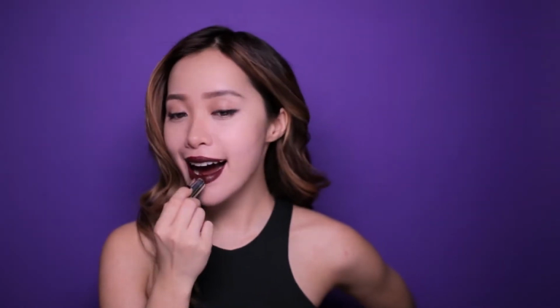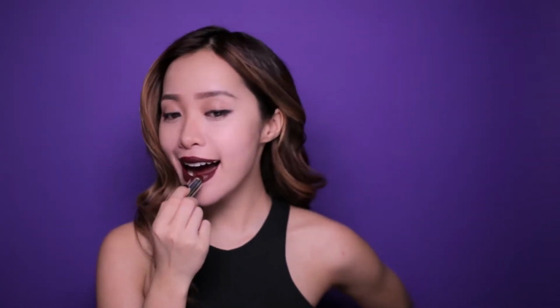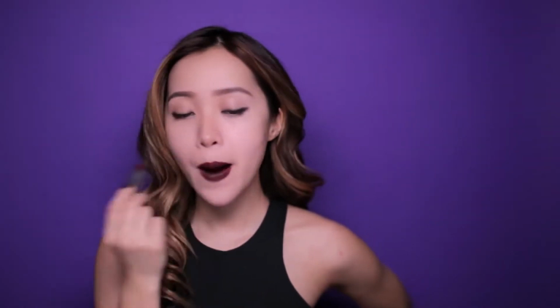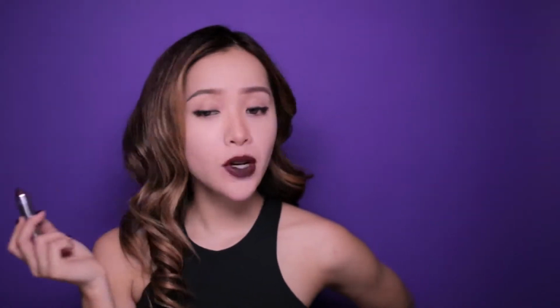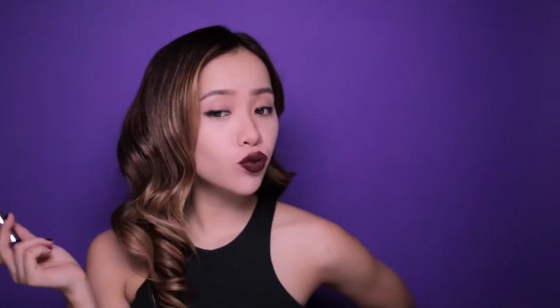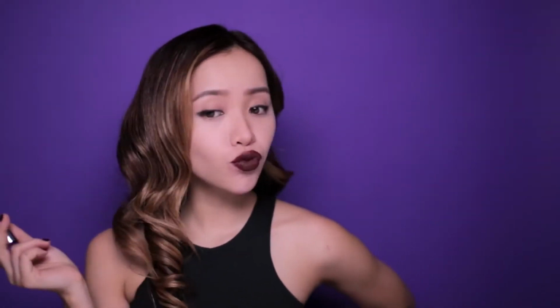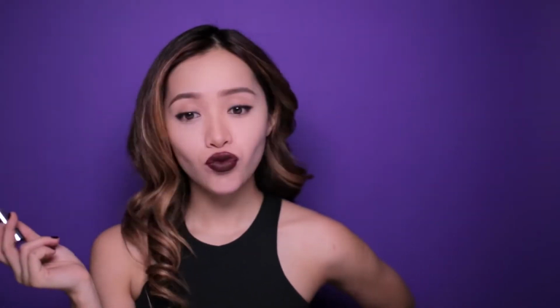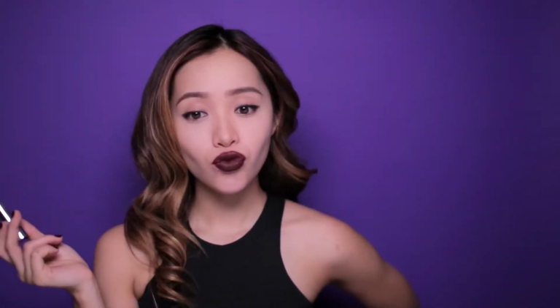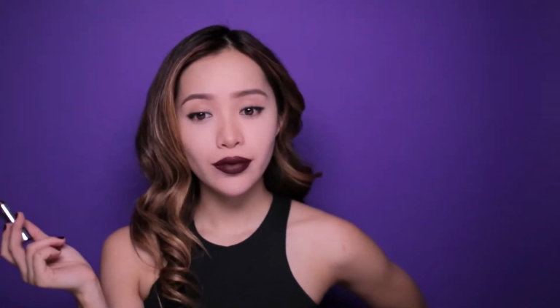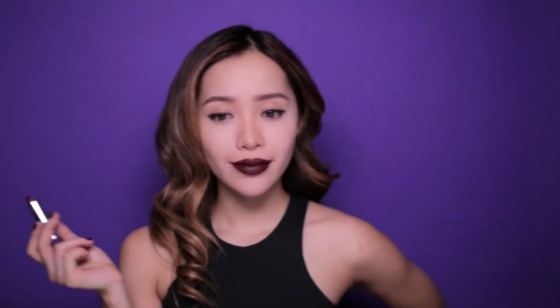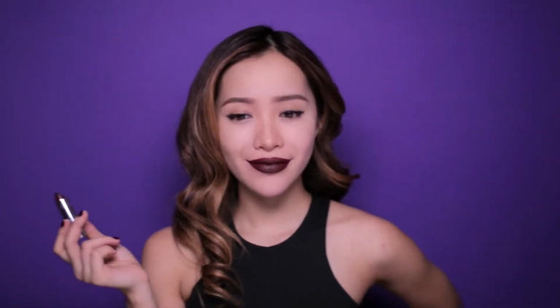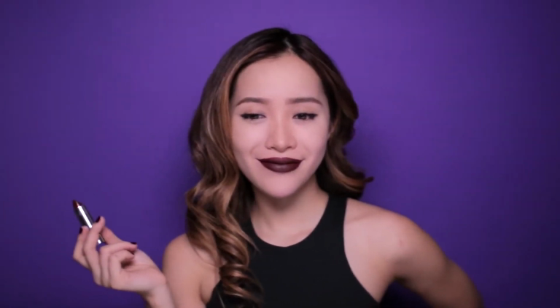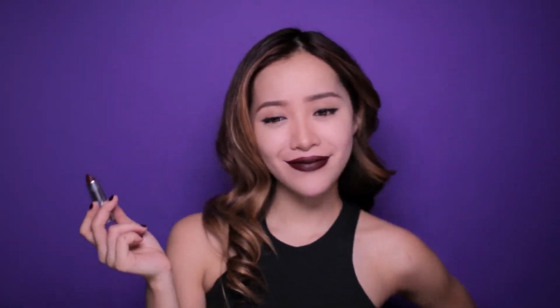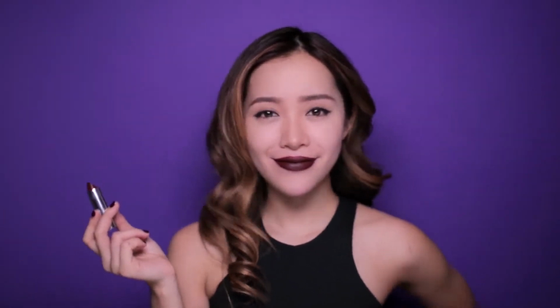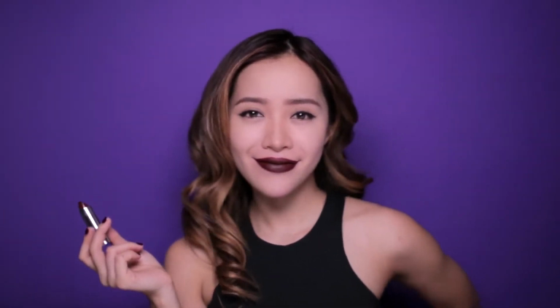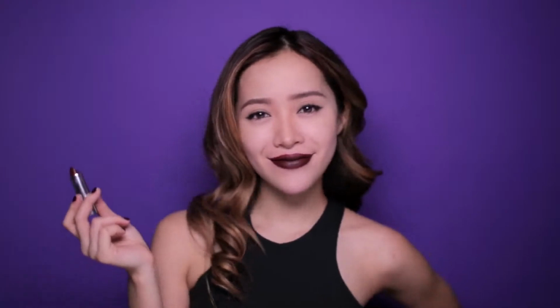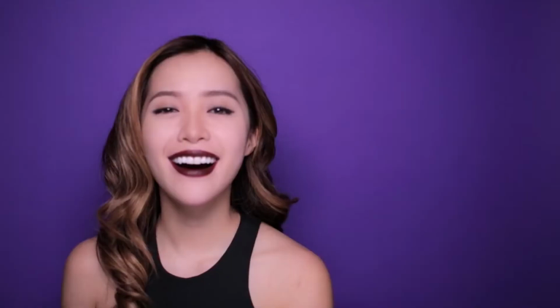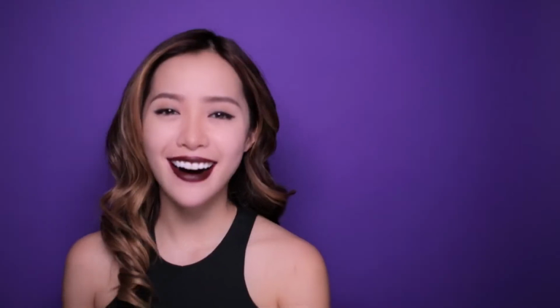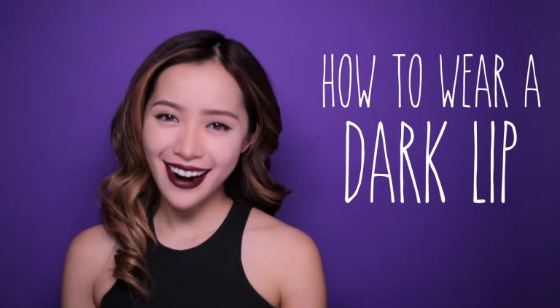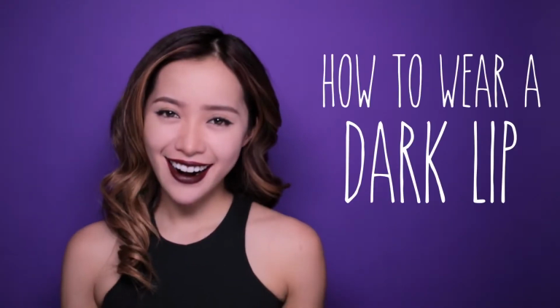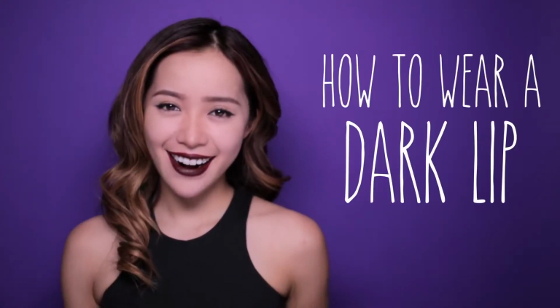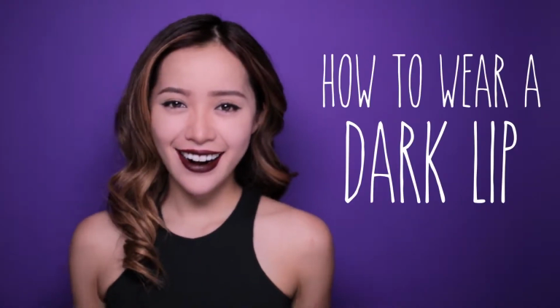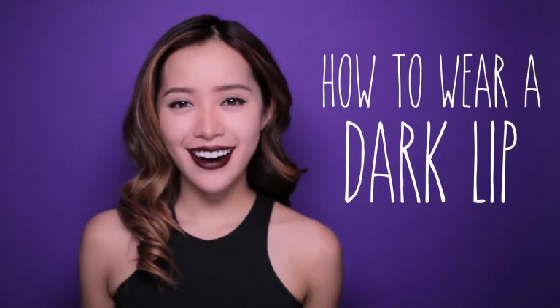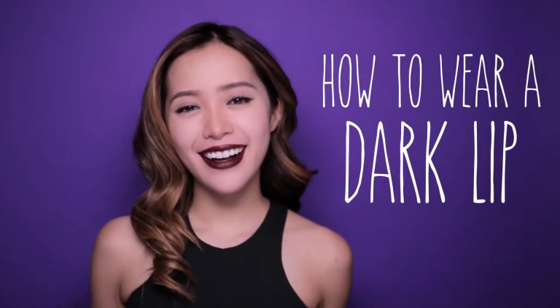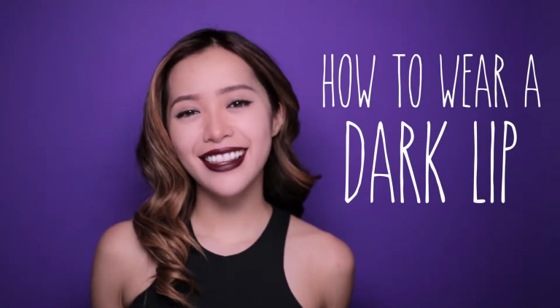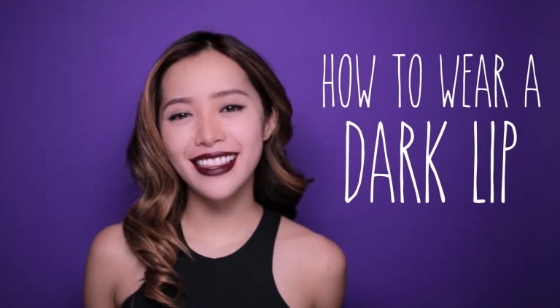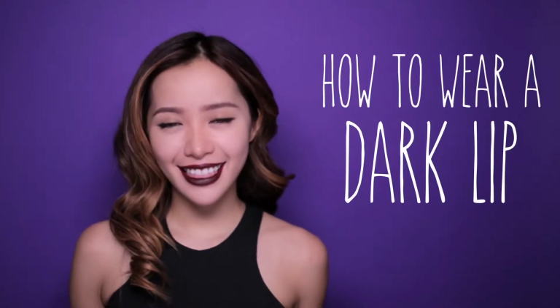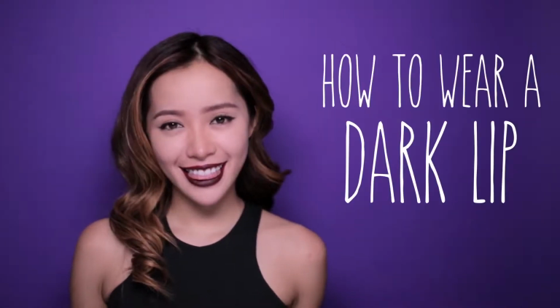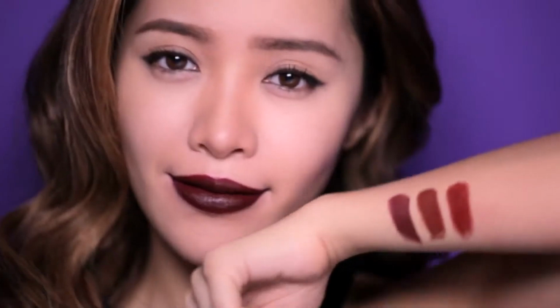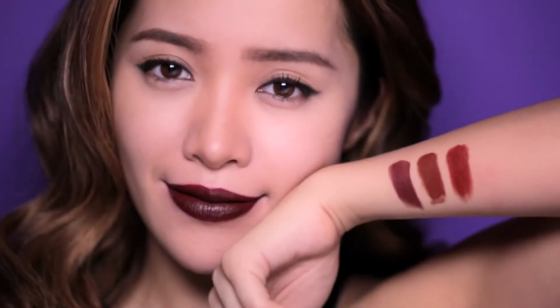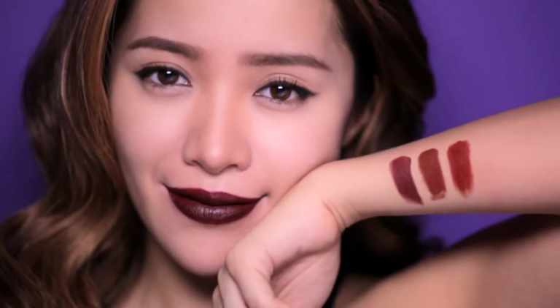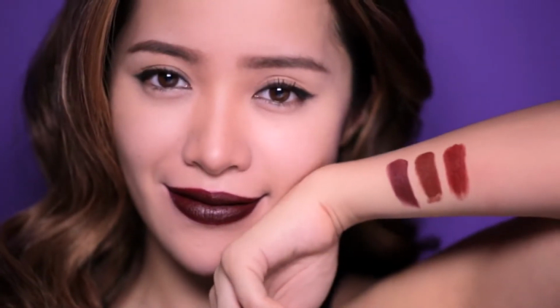Sup ladies! Have you thought about going darker? I'll show you guys an easy way to wear this edgy look — the dark lip.